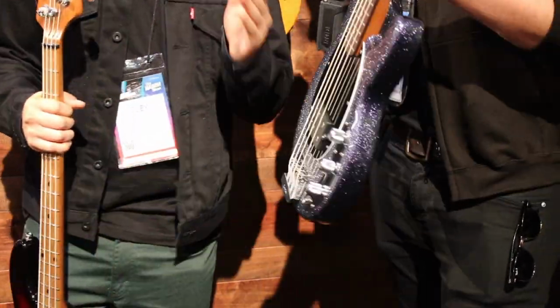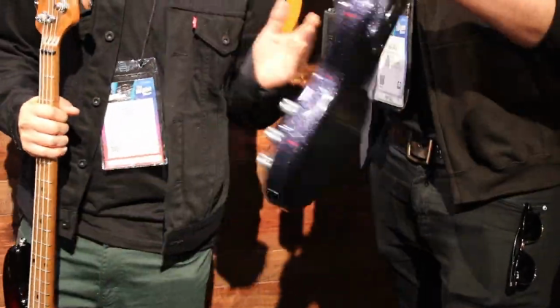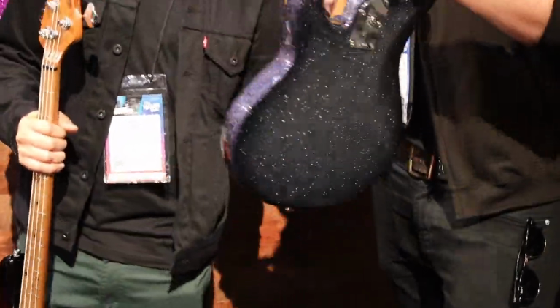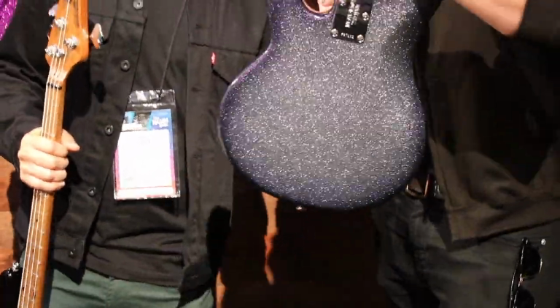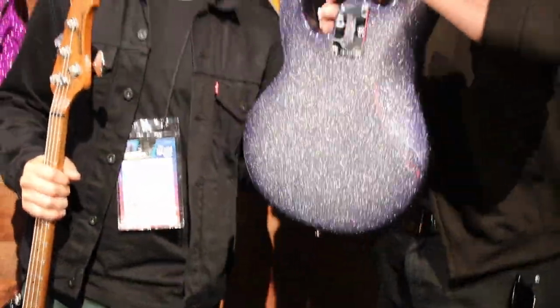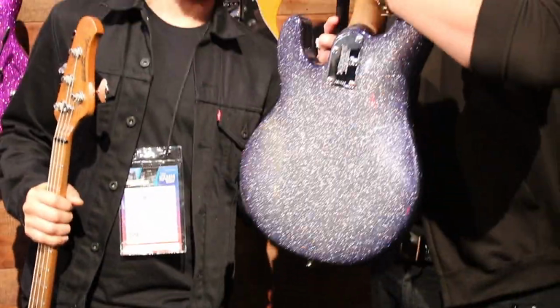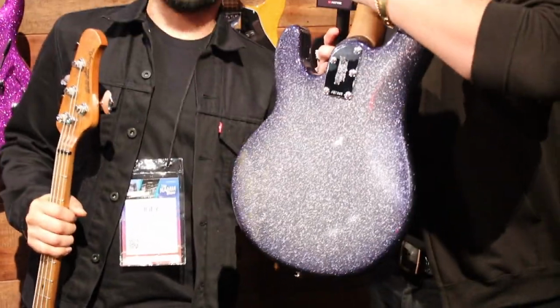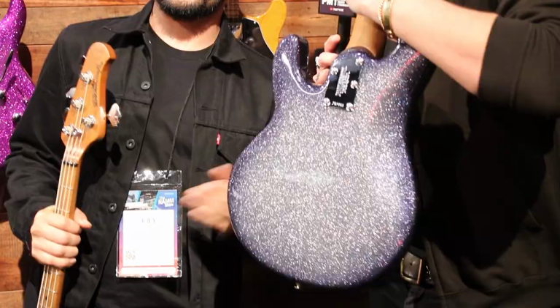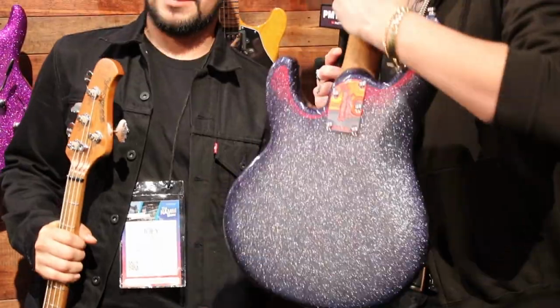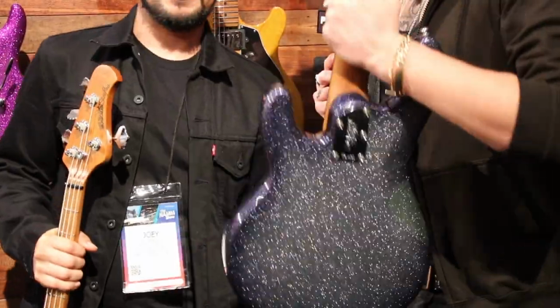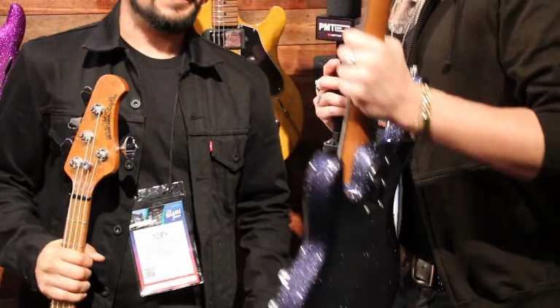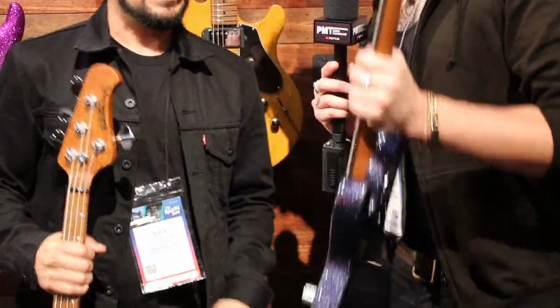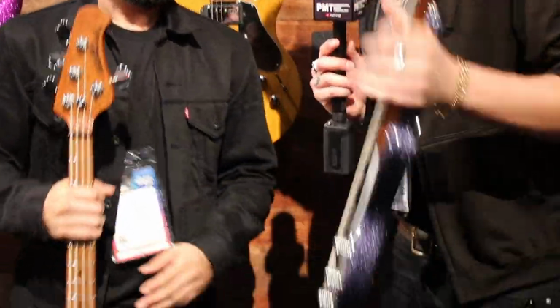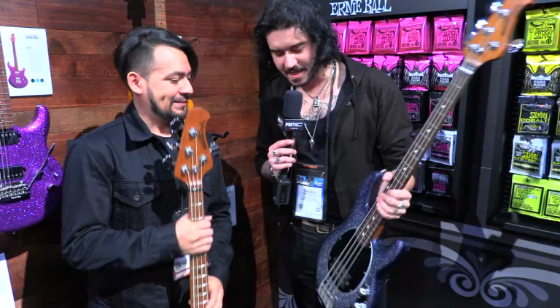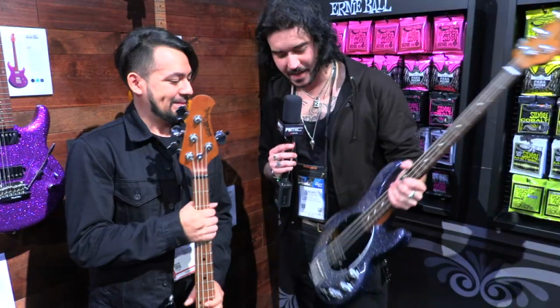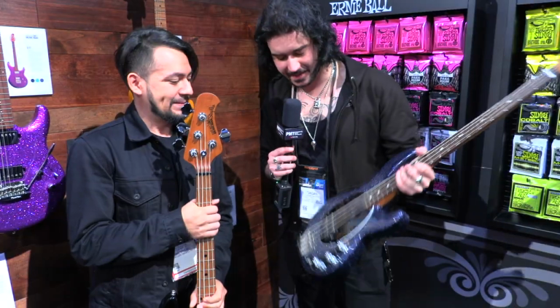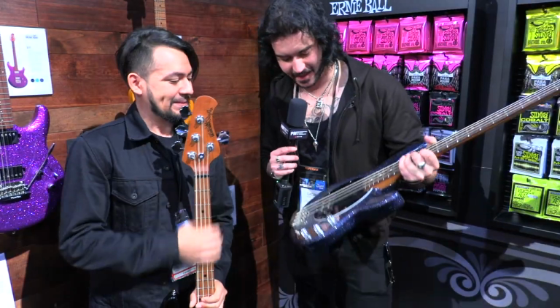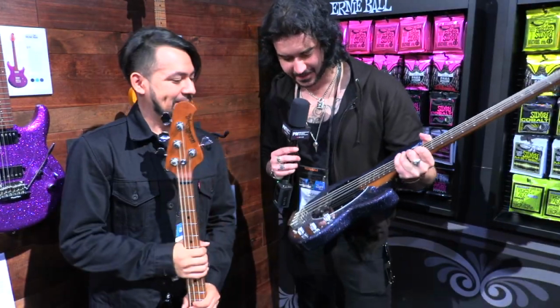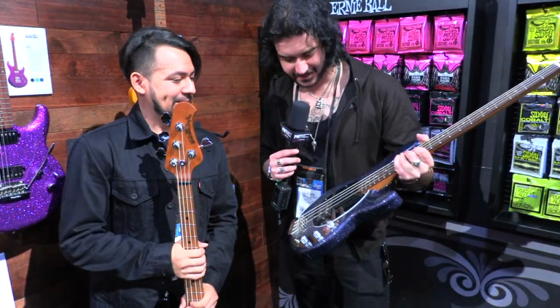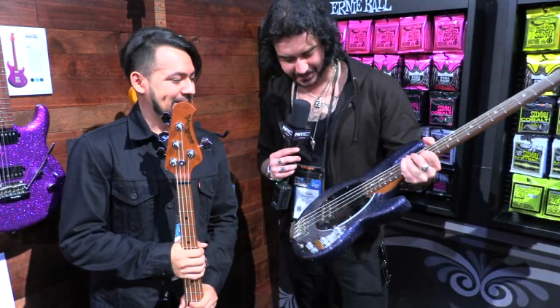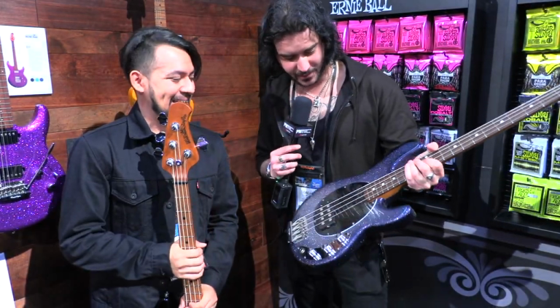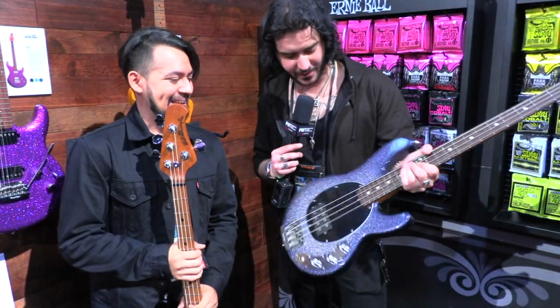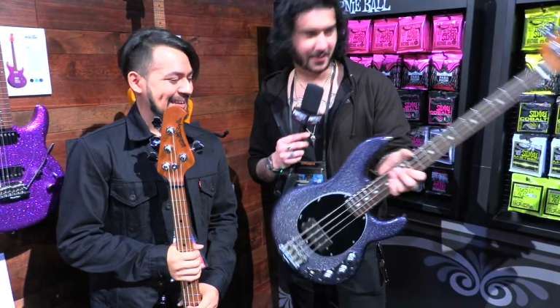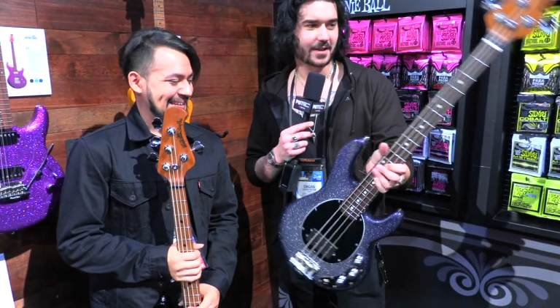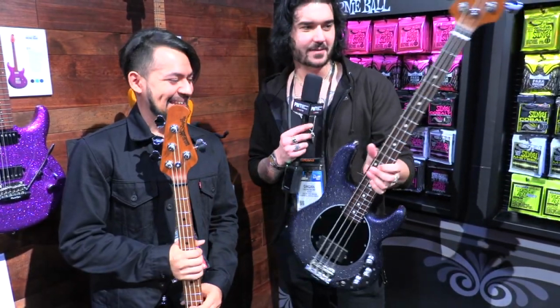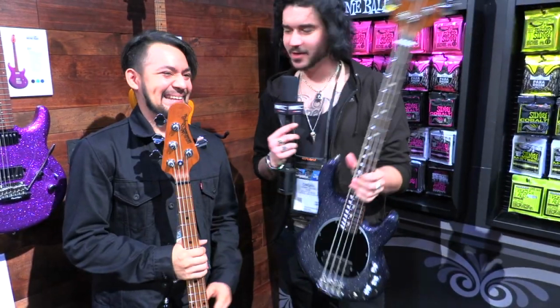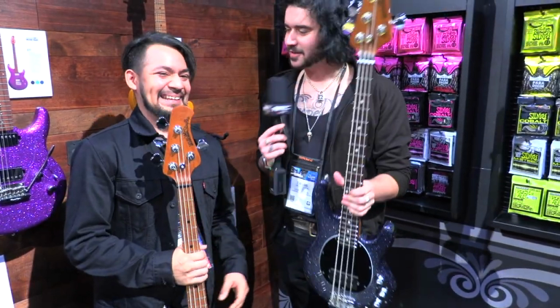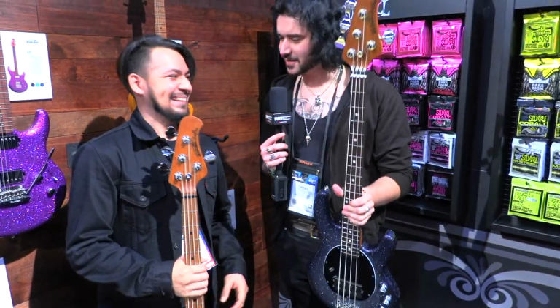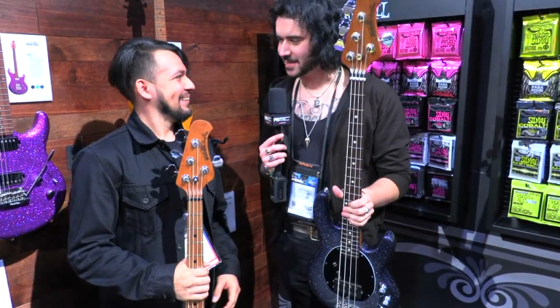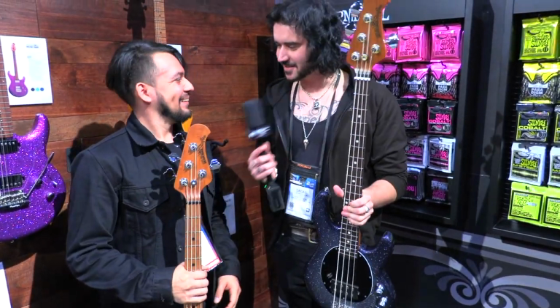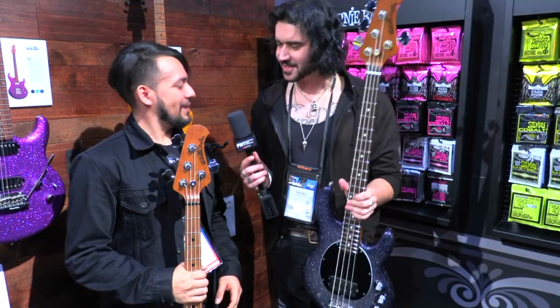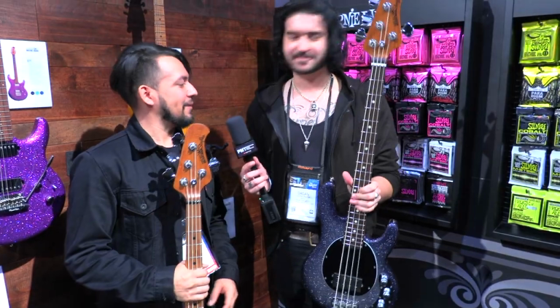It comes in a really nice sparkle finish. How nice is that? That's beautiful. Thanks for your time, man. Thank you.